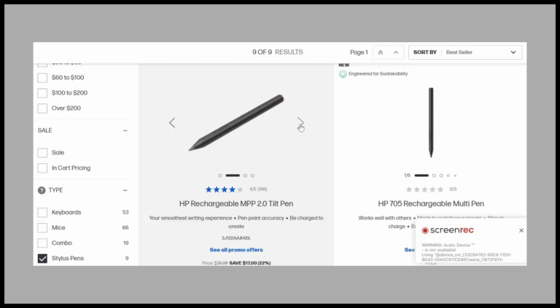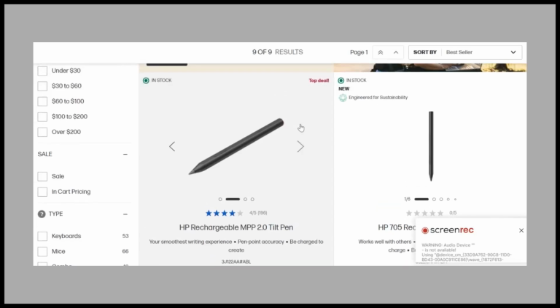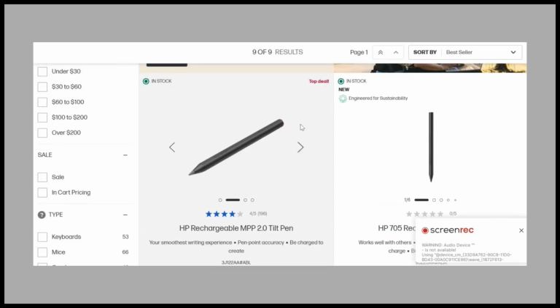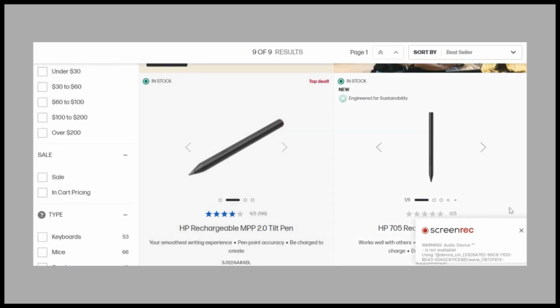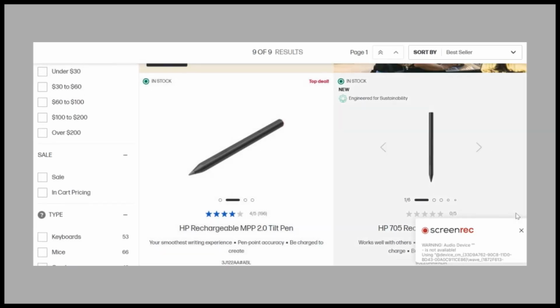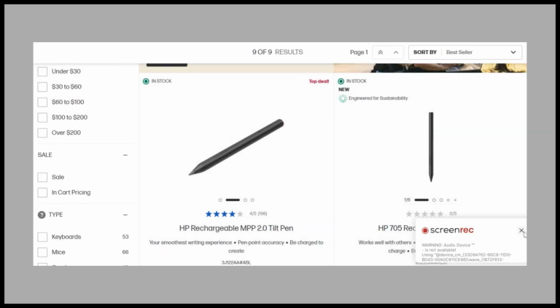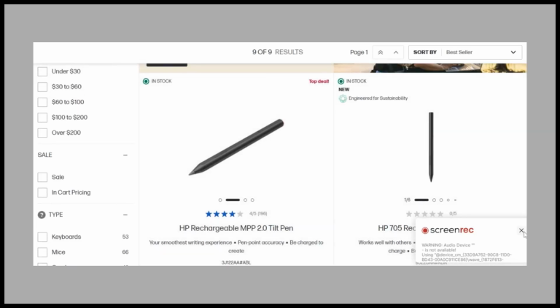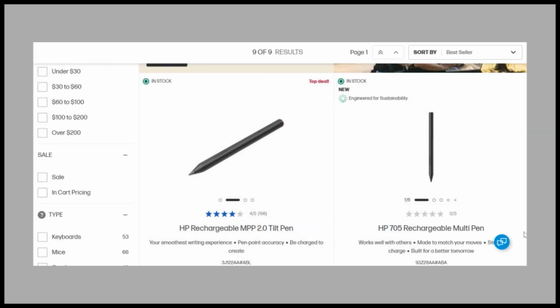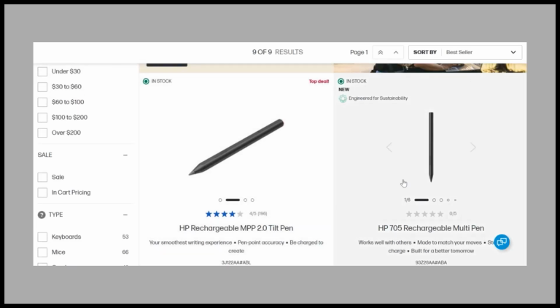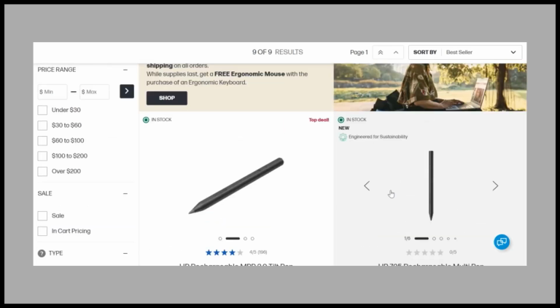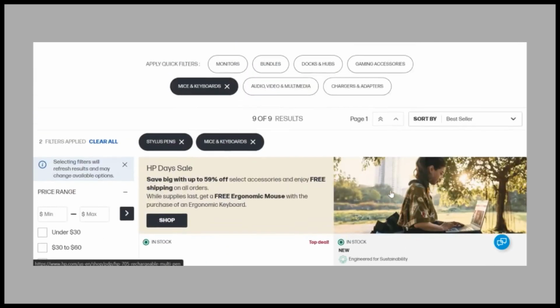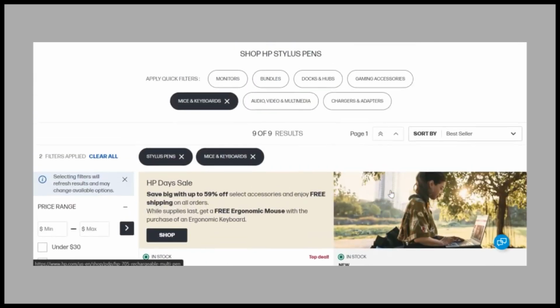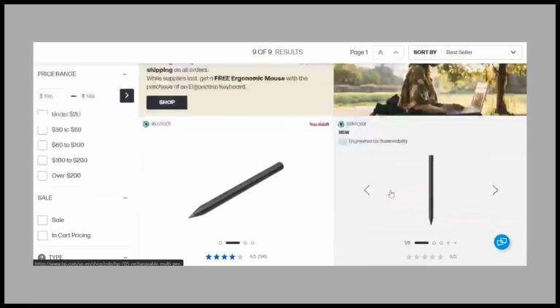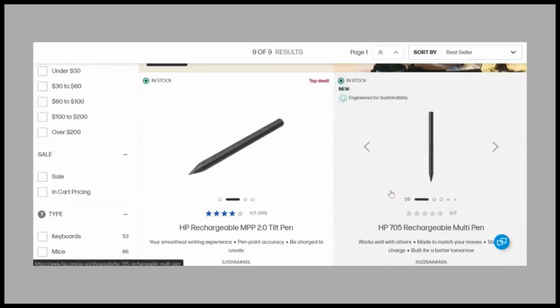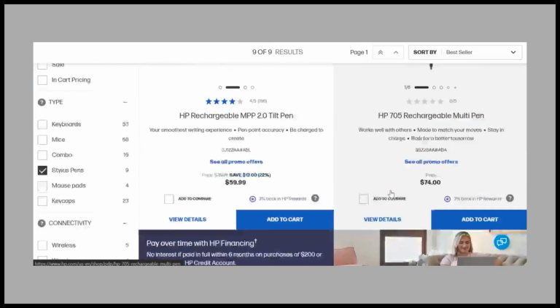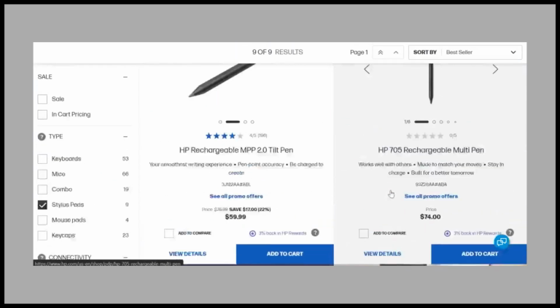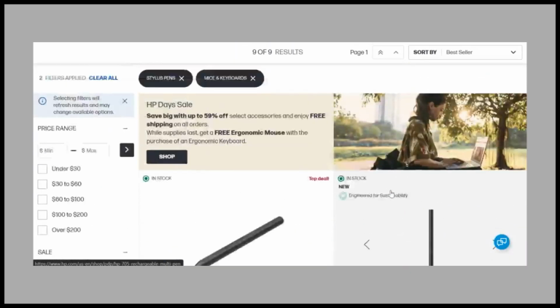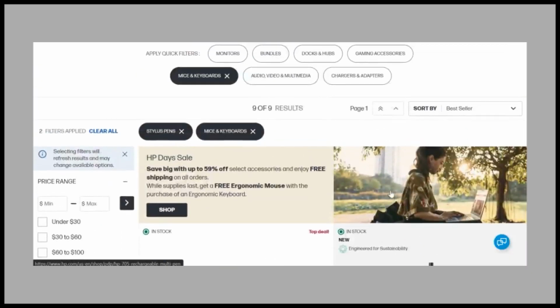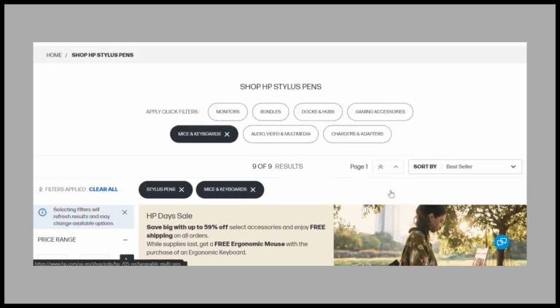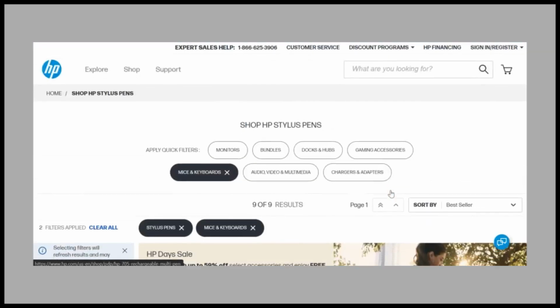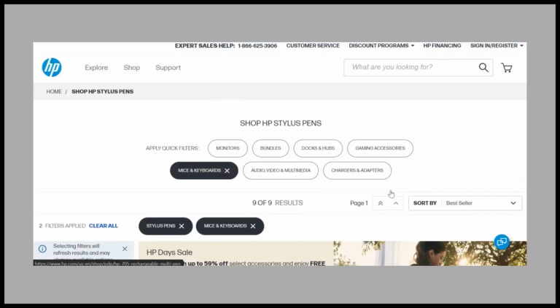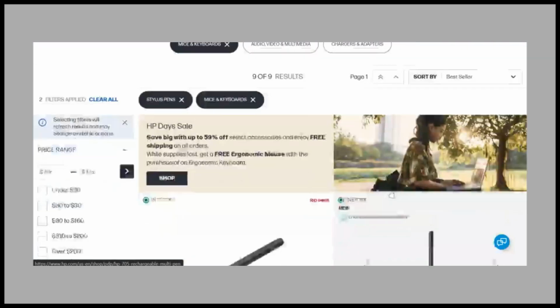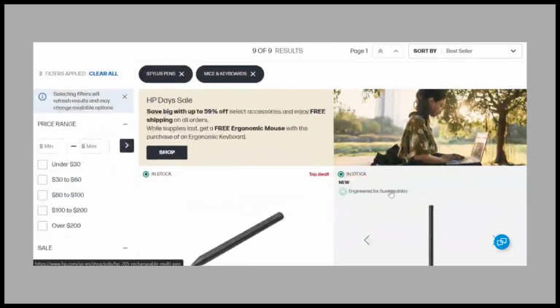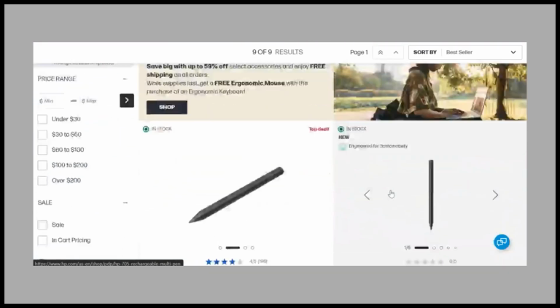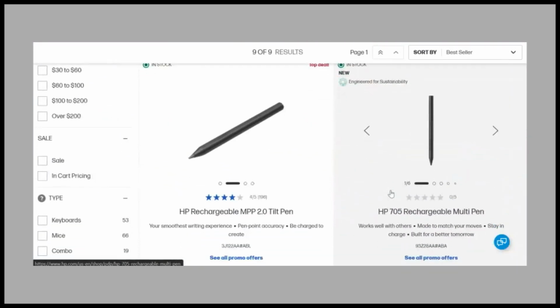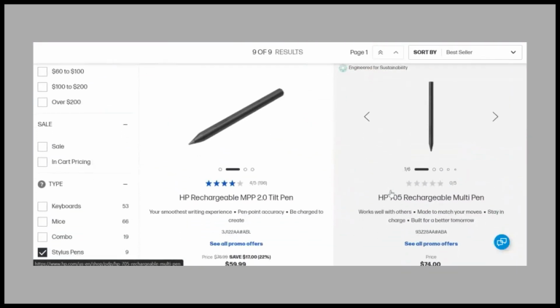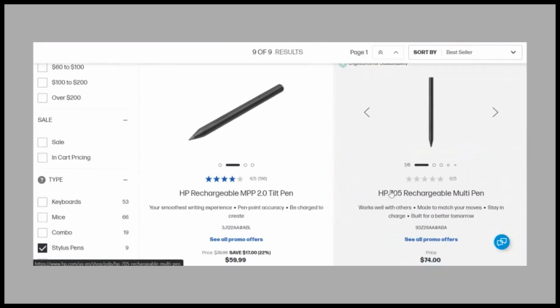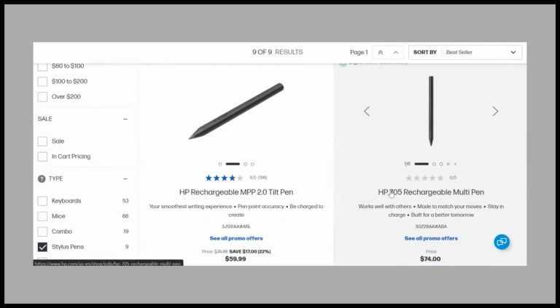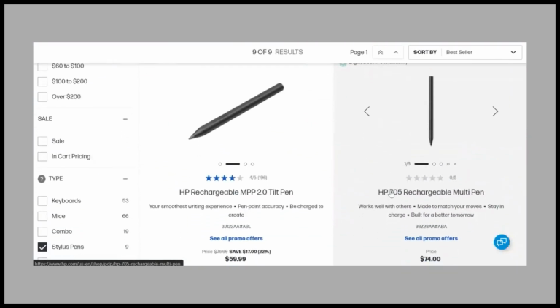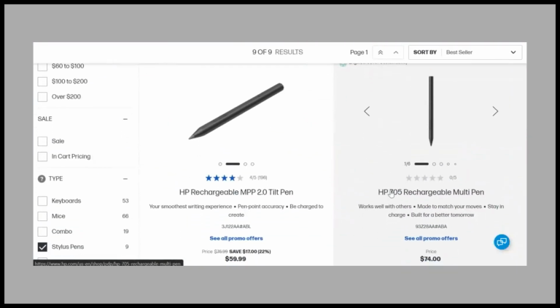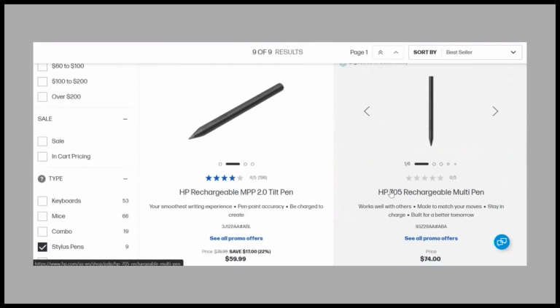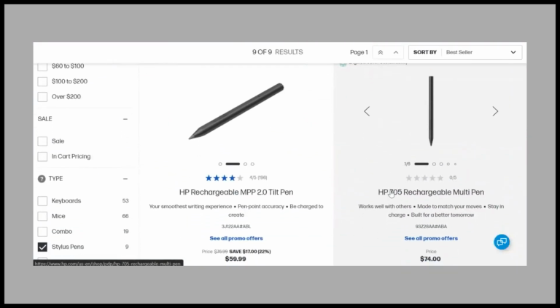In this video, I'll guide you through the steps to turn on and set up your HP Pen or HP Tilt Pen, whether it's rechargeable or battery-powered.